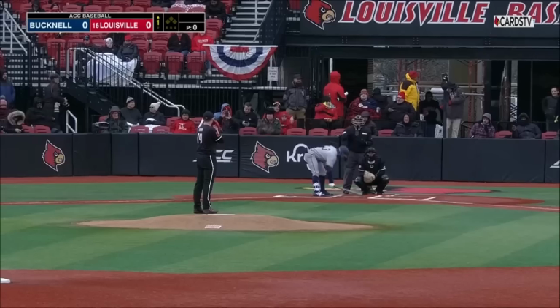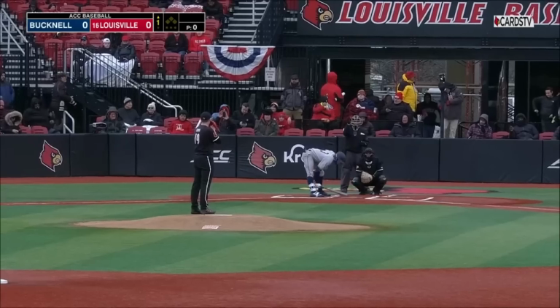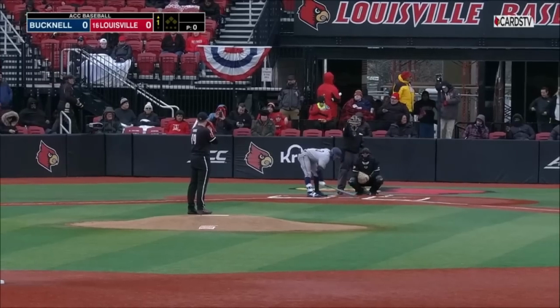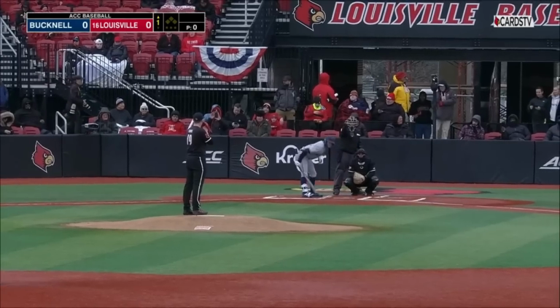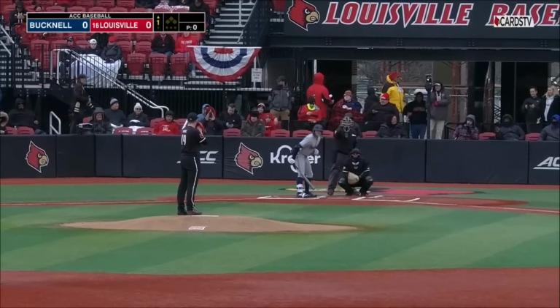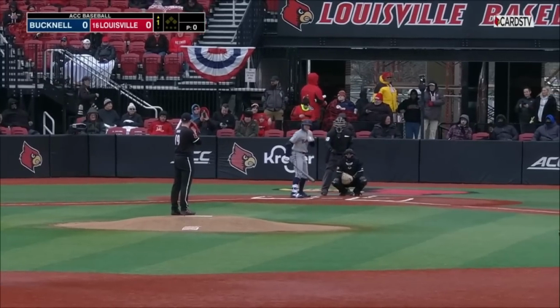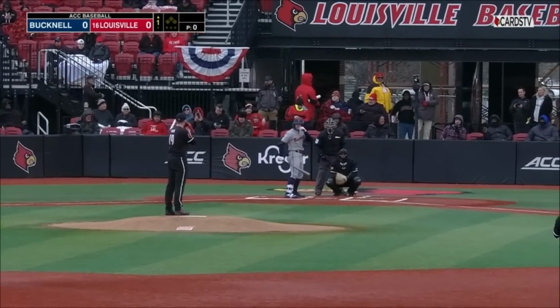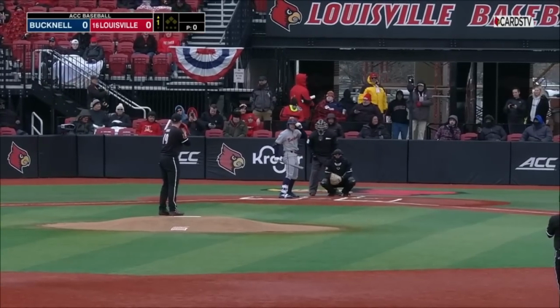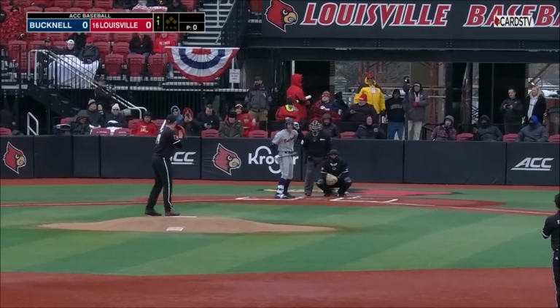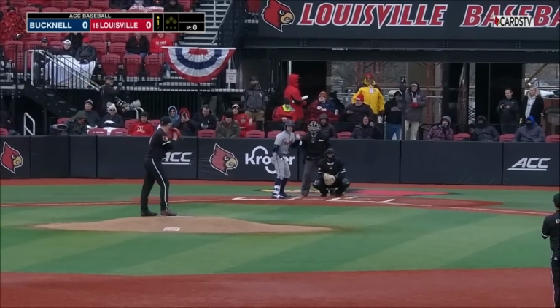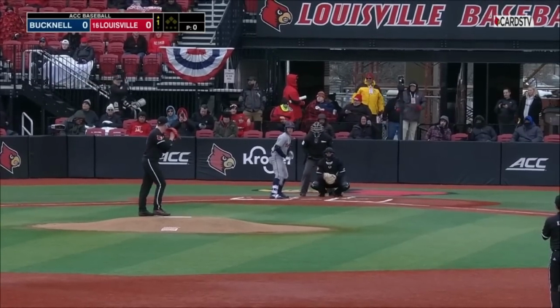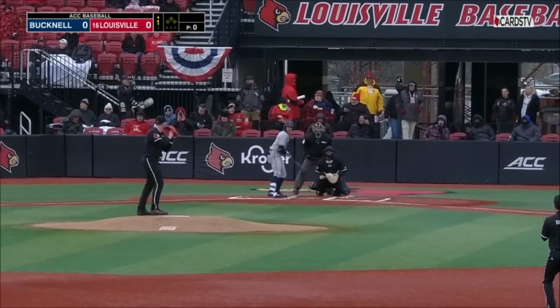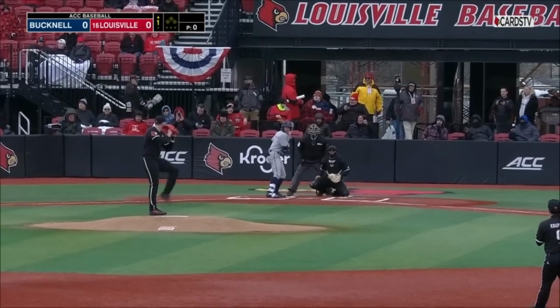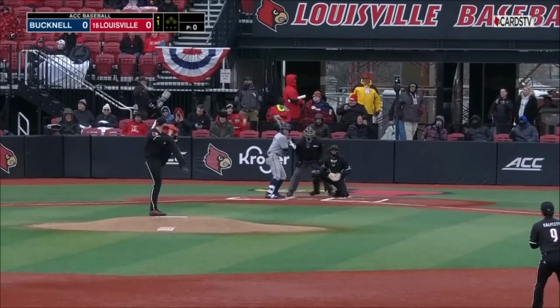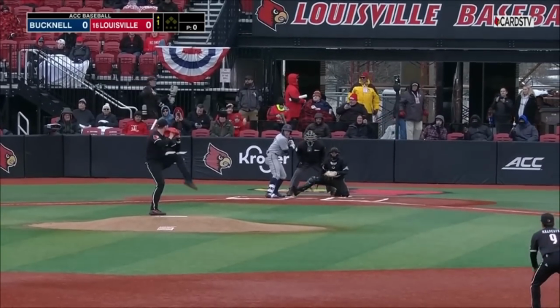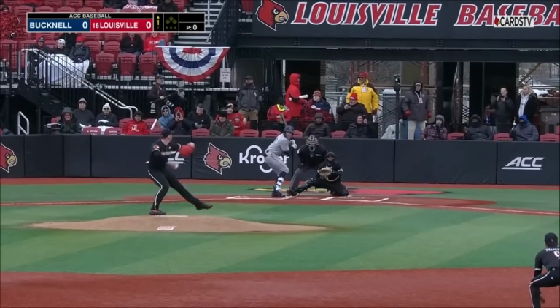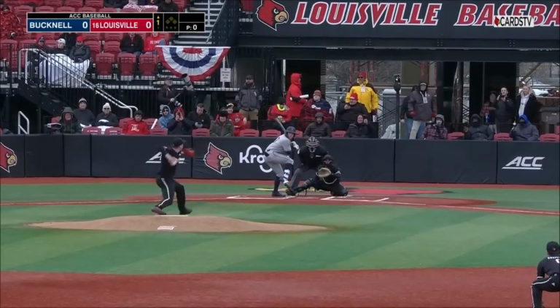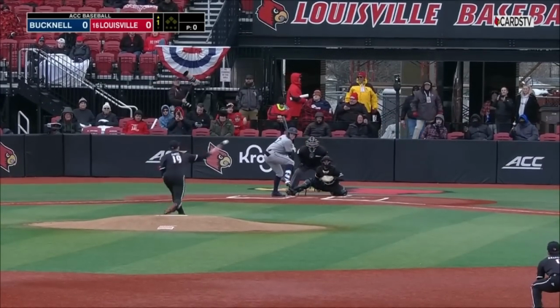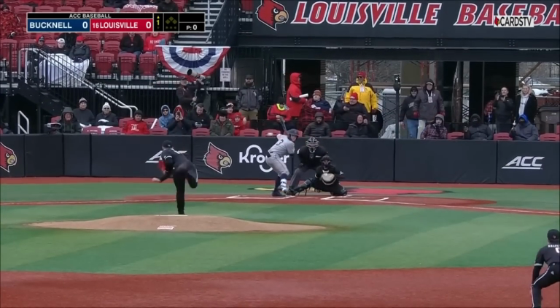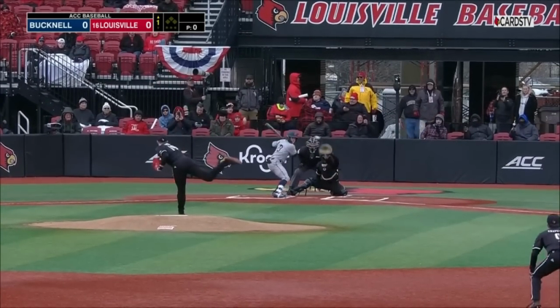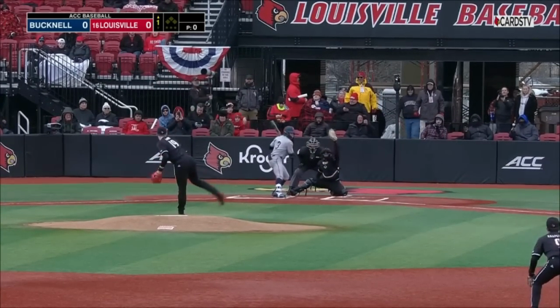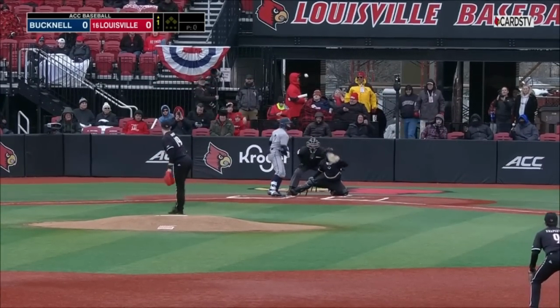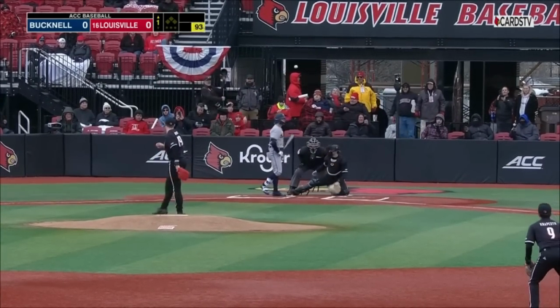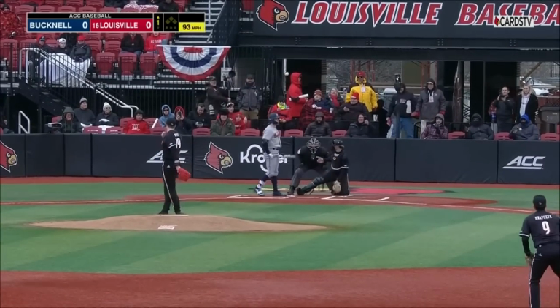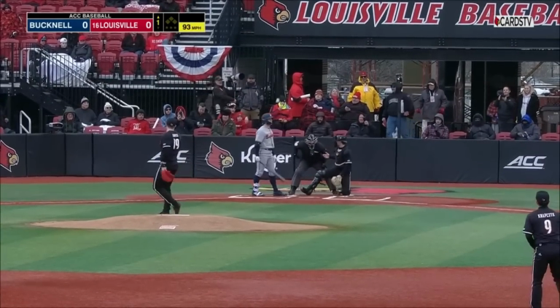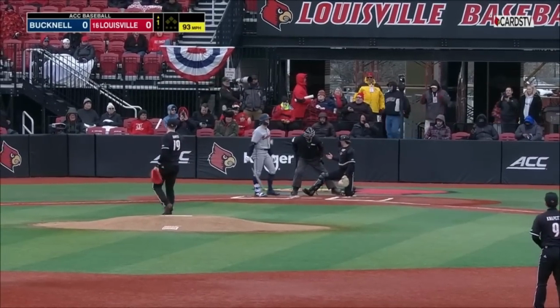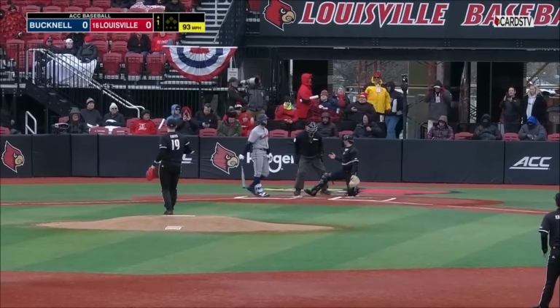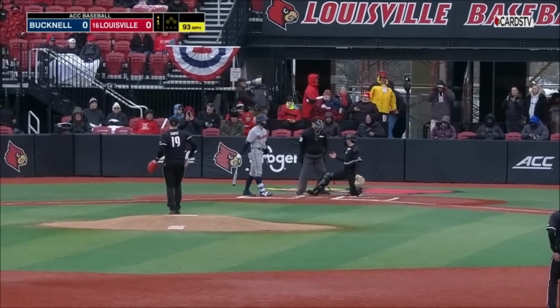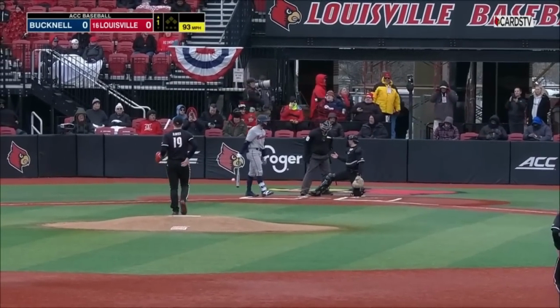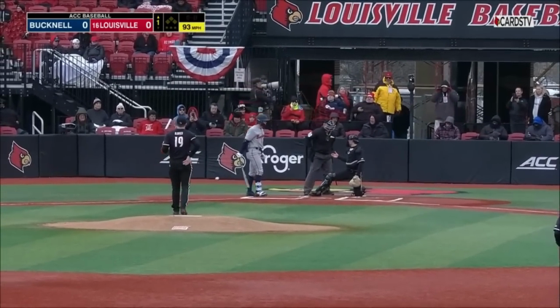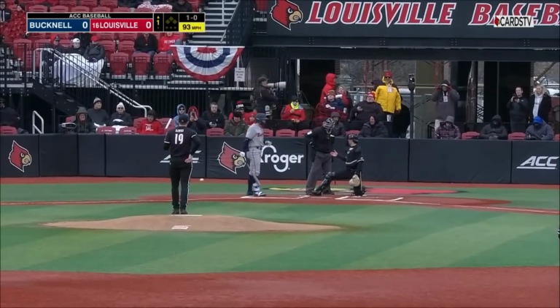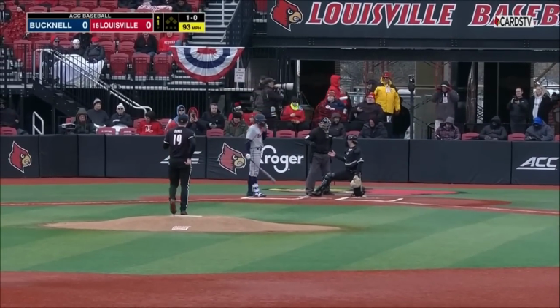Just the second start of his career, in fact. He started against Cincinnati last season on April 12th.